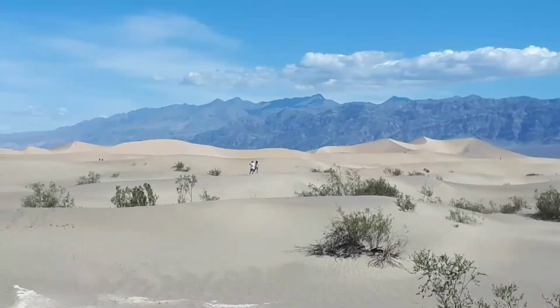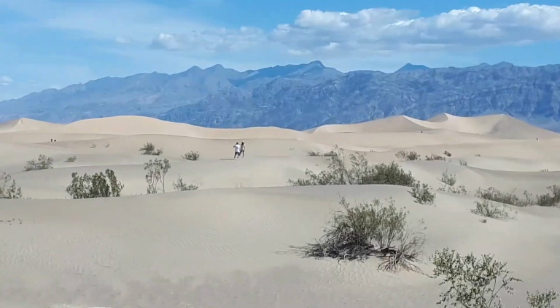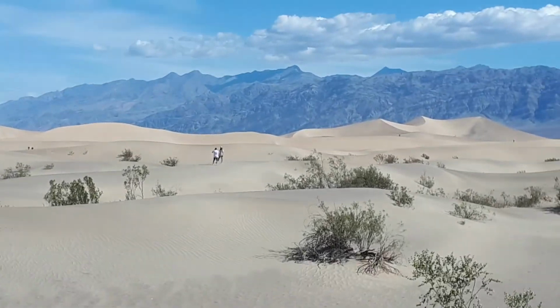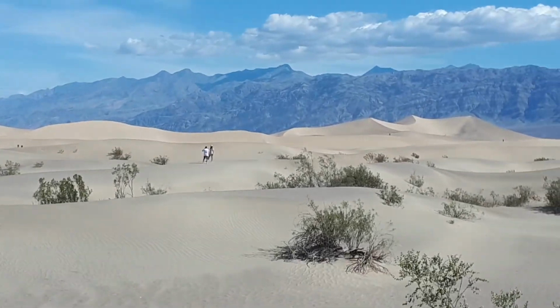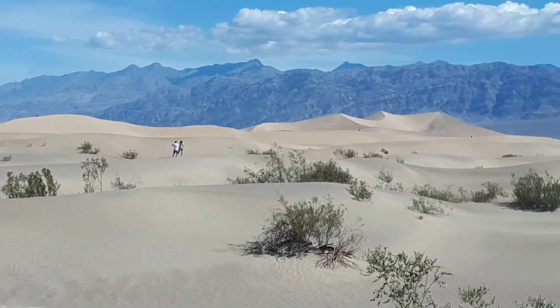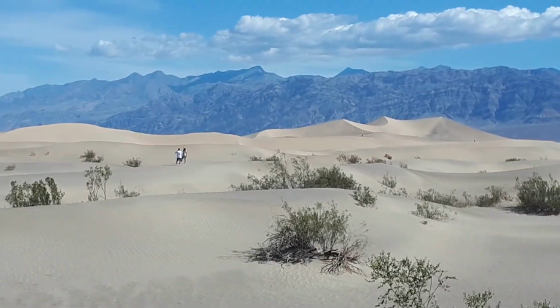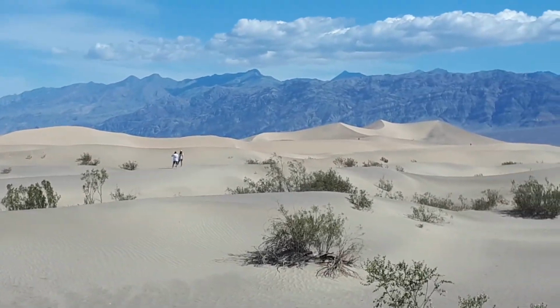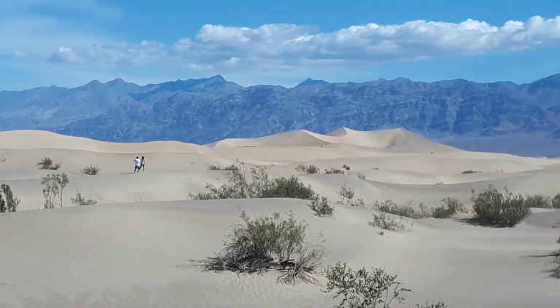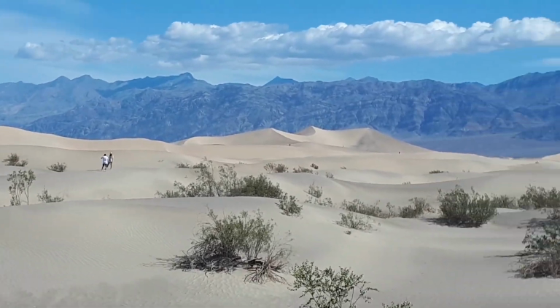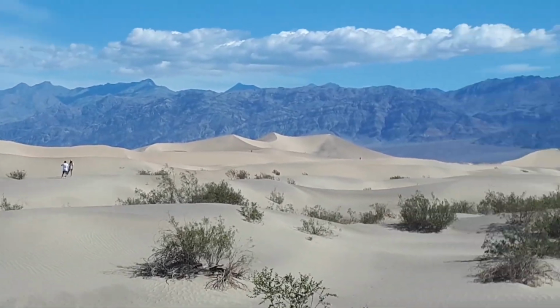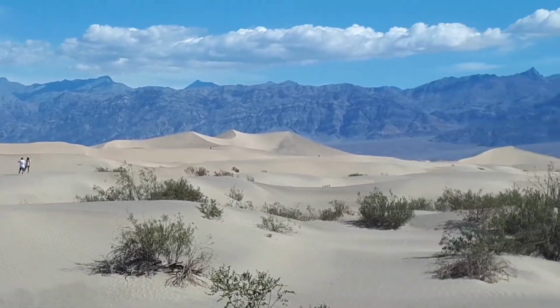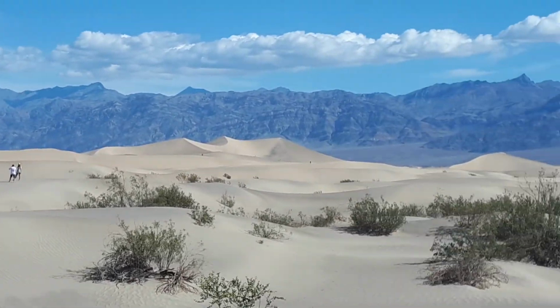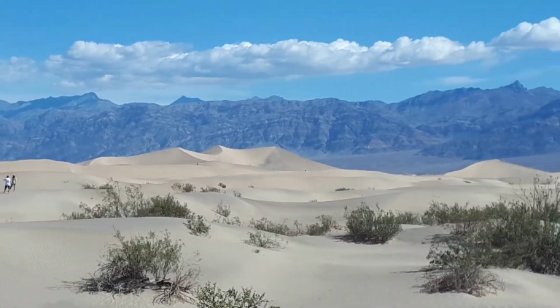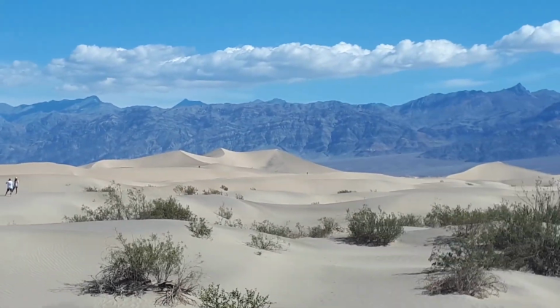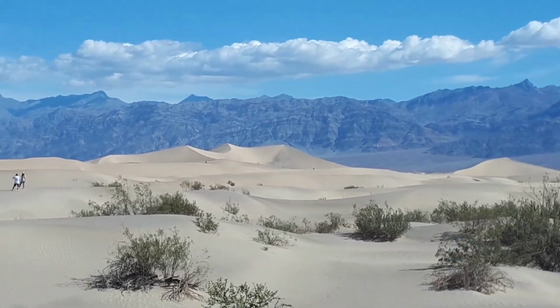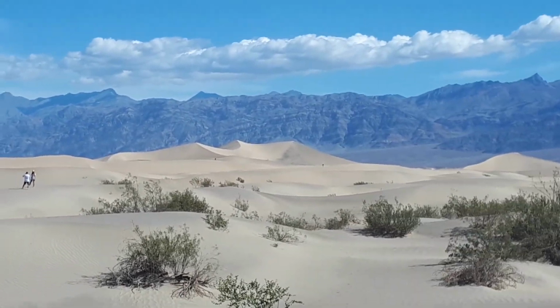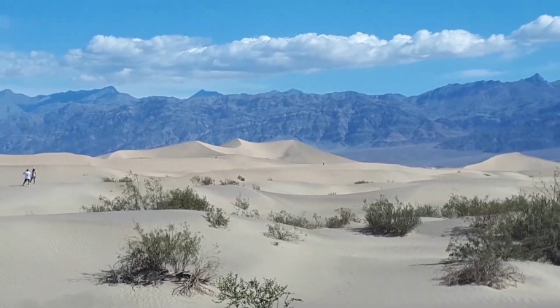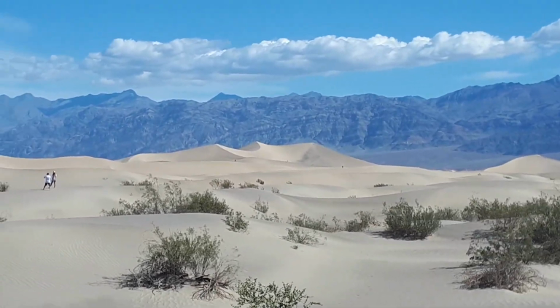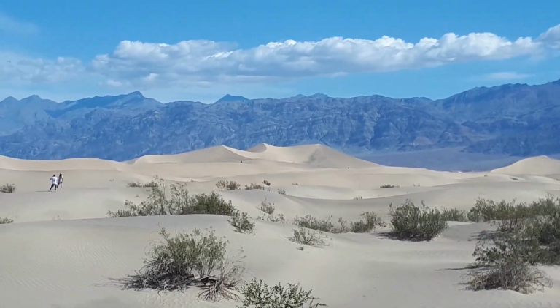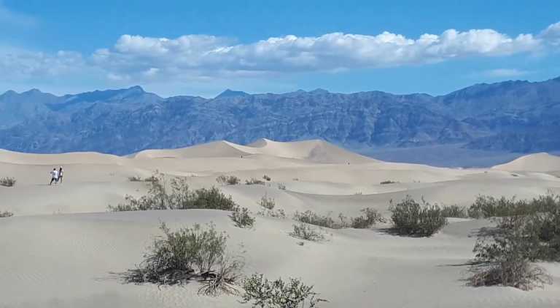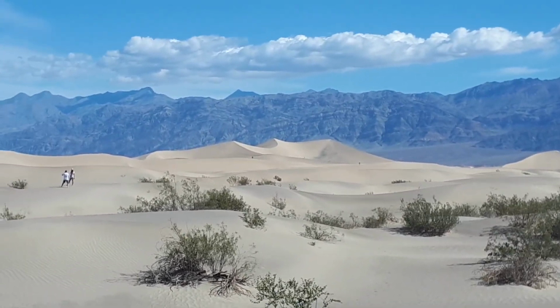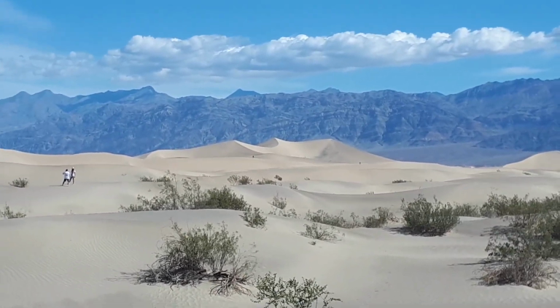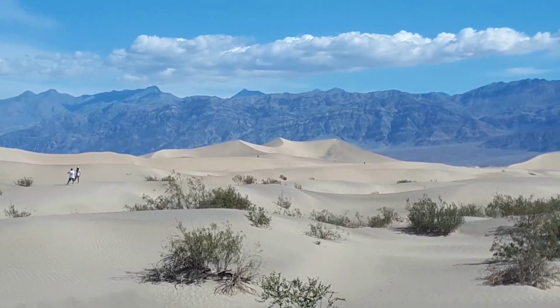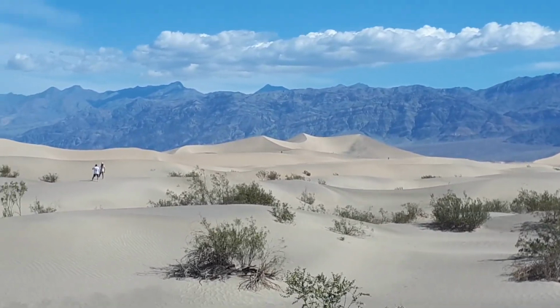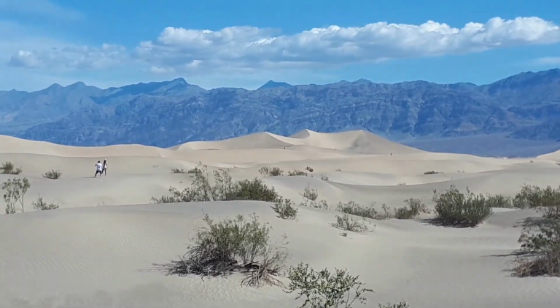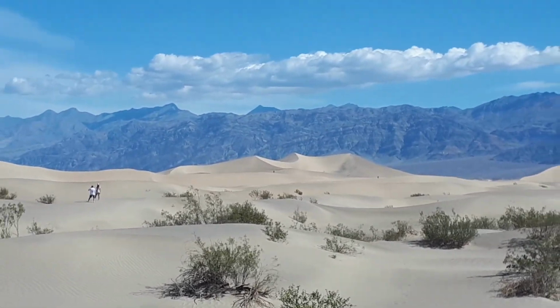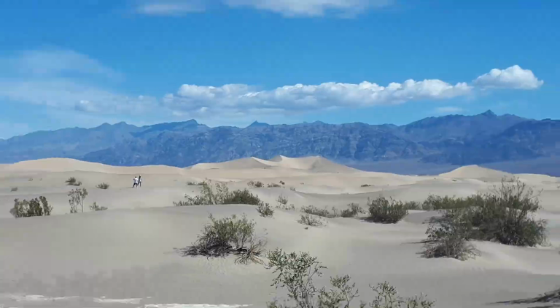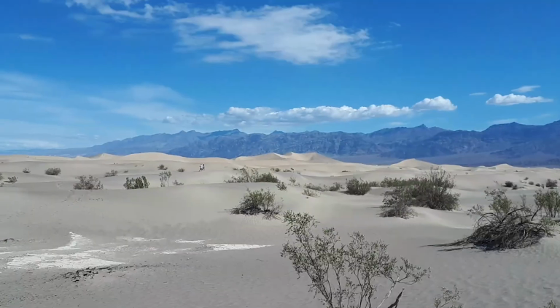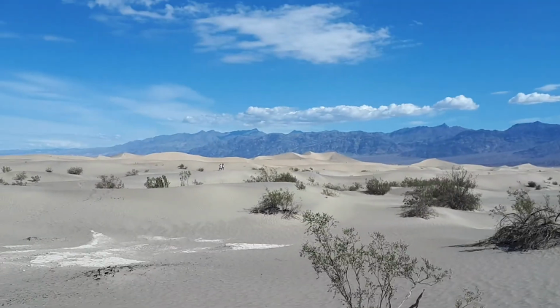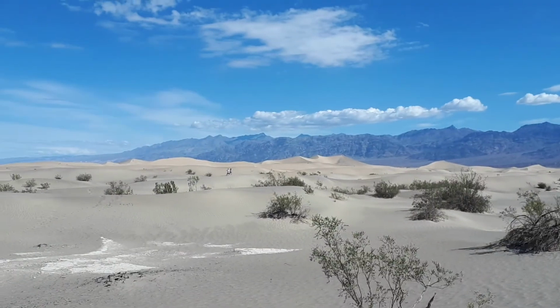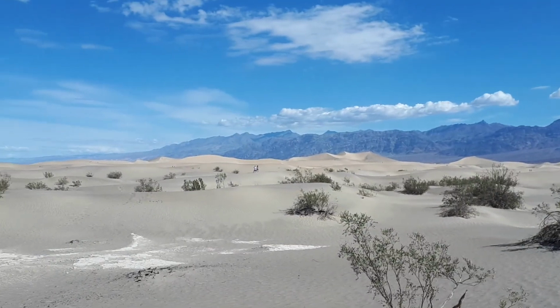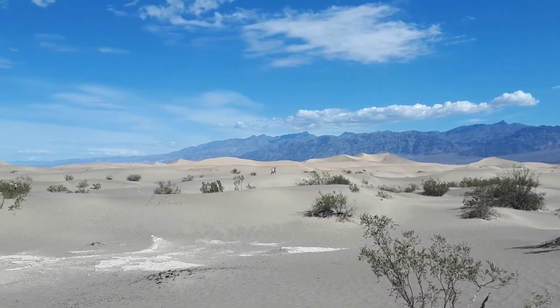Can you zoom on film? Well, there we are. It looks close, but it's really quite far away.